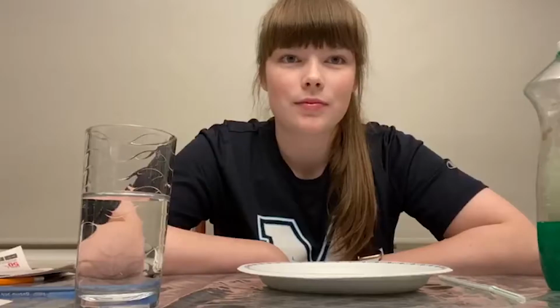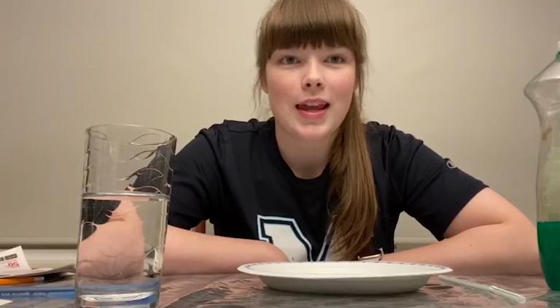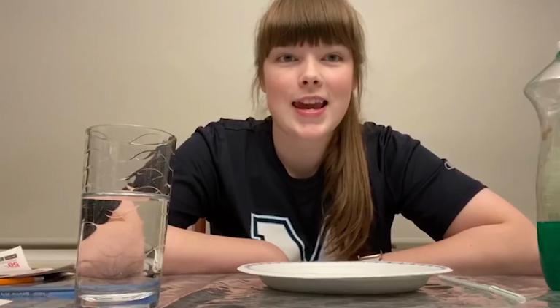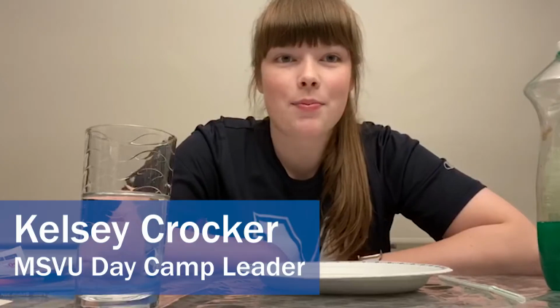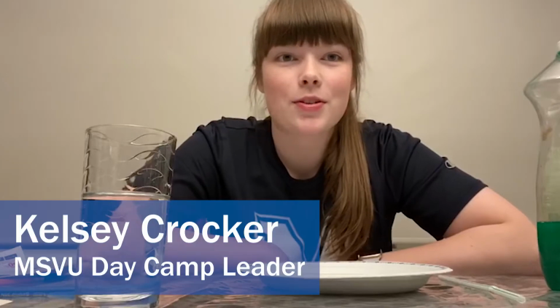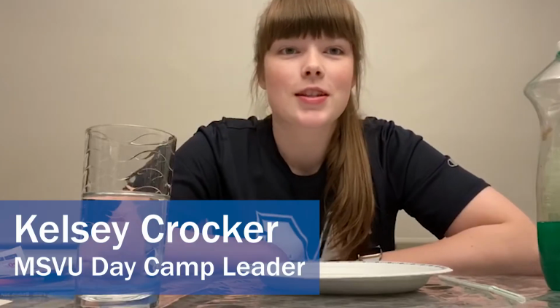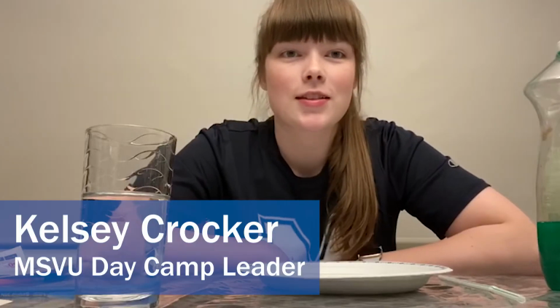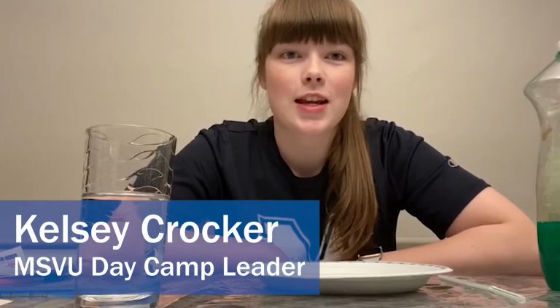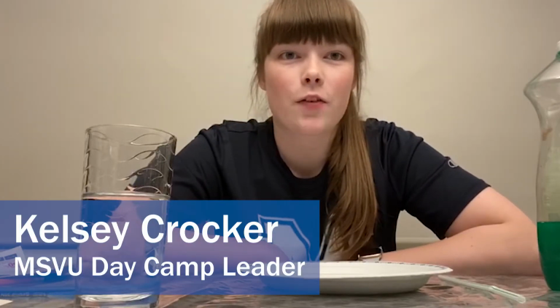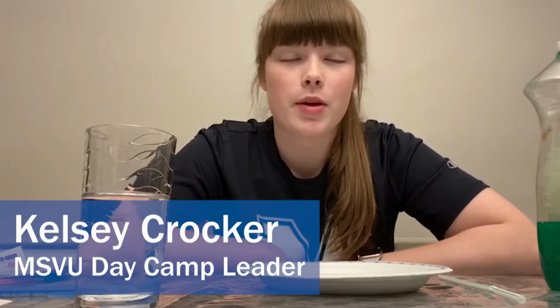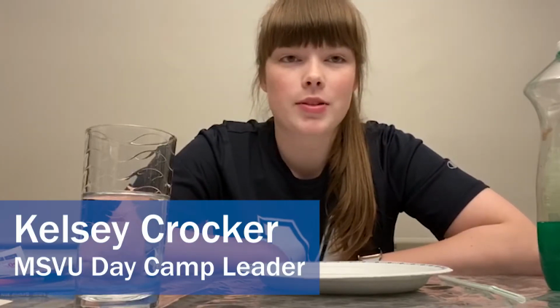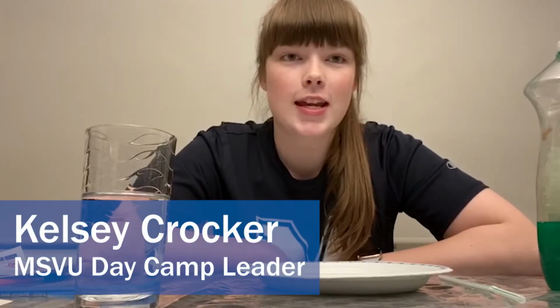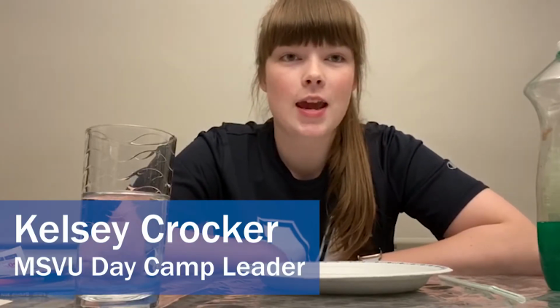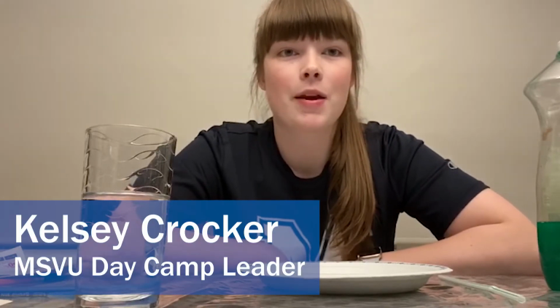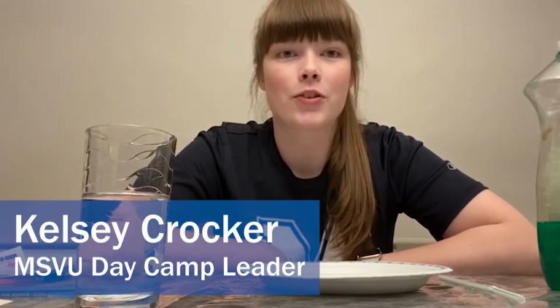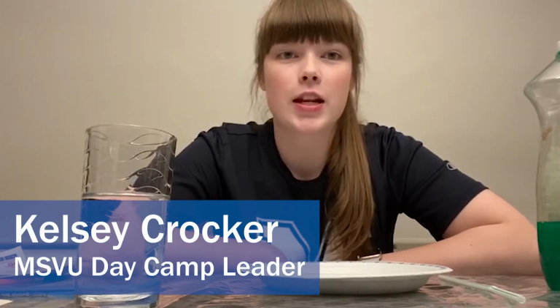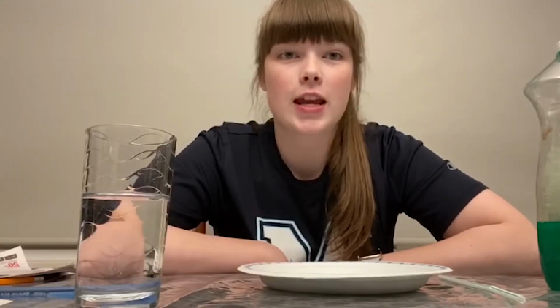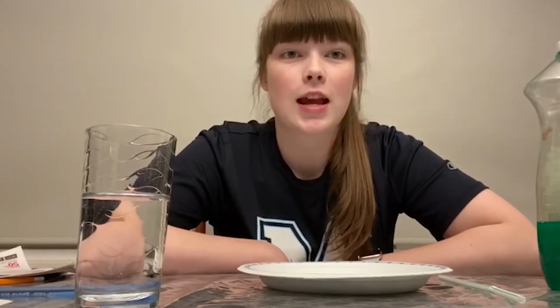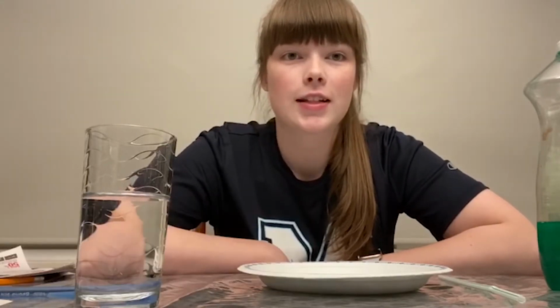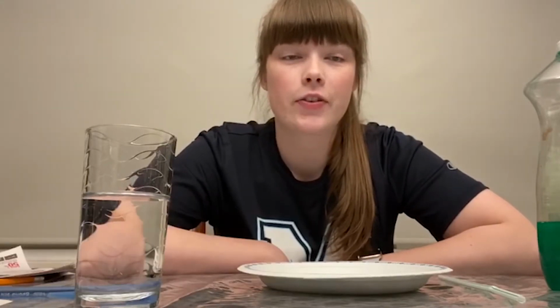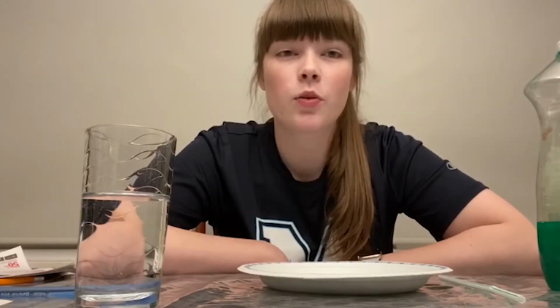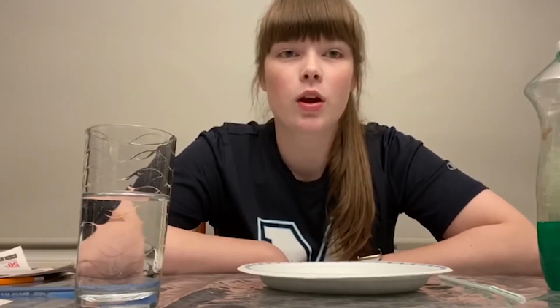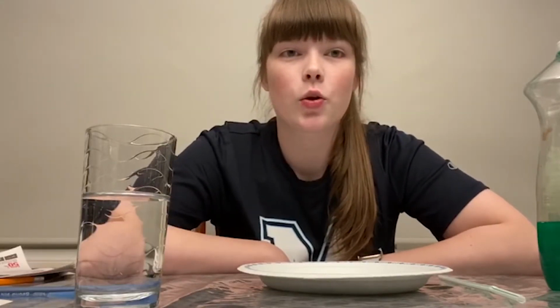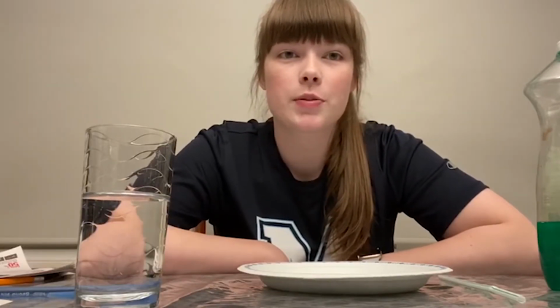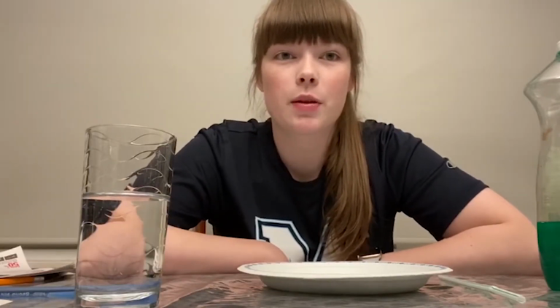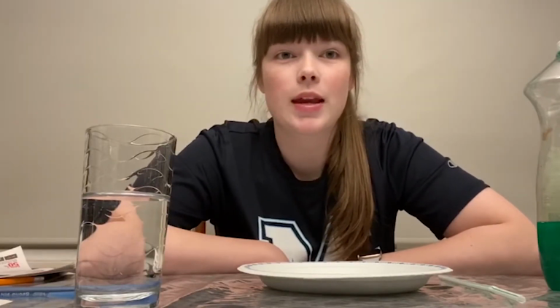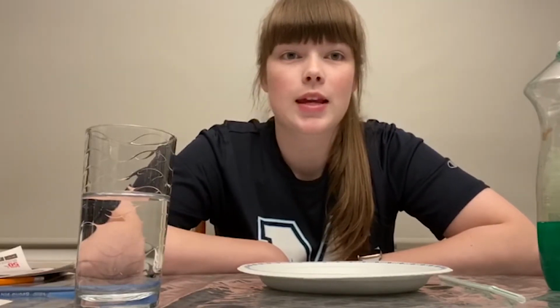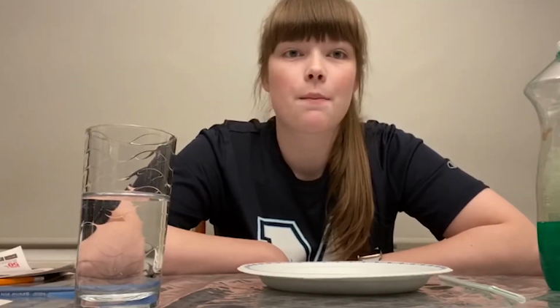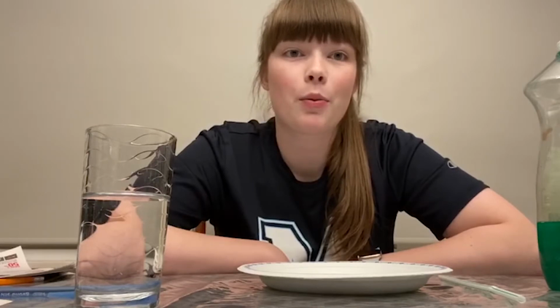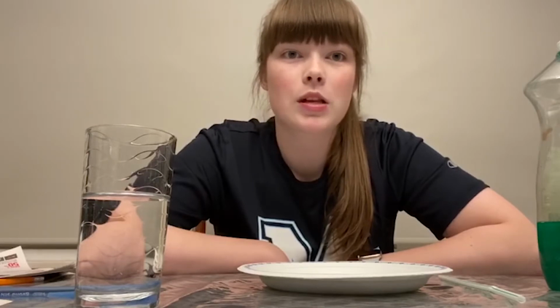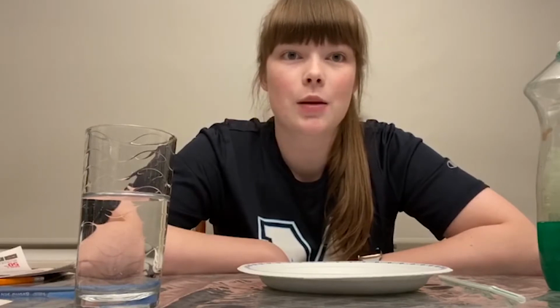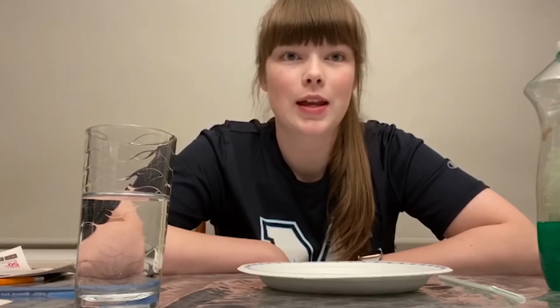Hey campers, Kelsey here from the Mount Day Camp, and for today's activity we are going to be making bubbles on a plate.